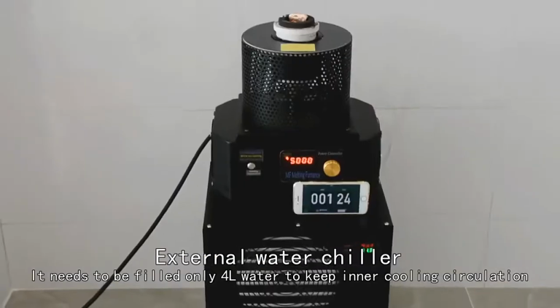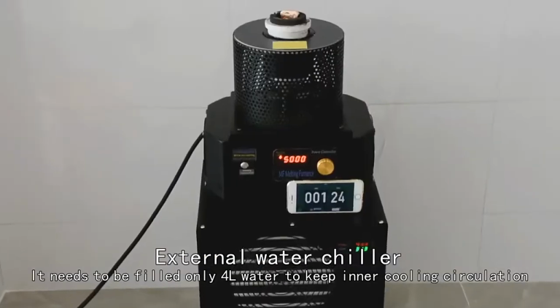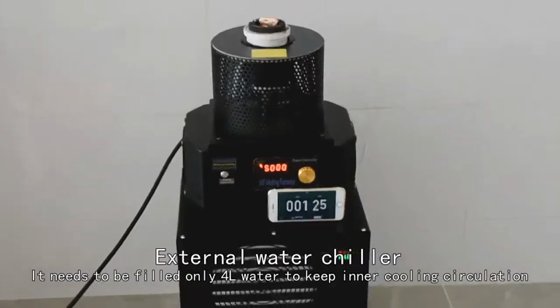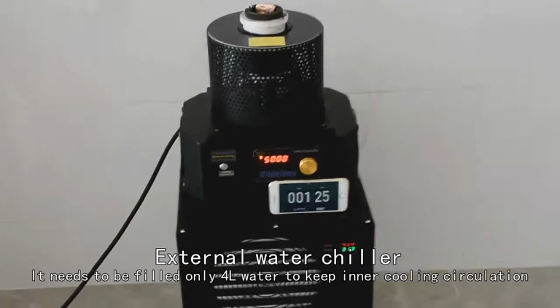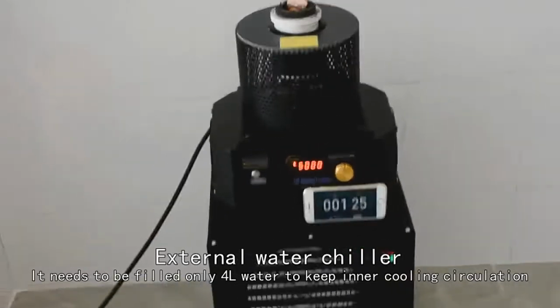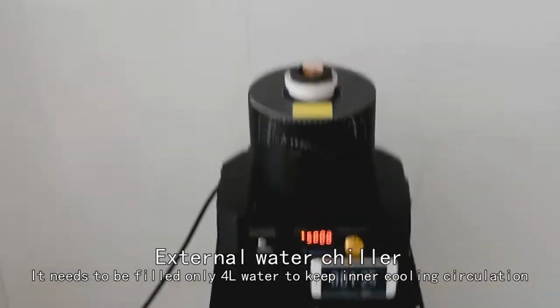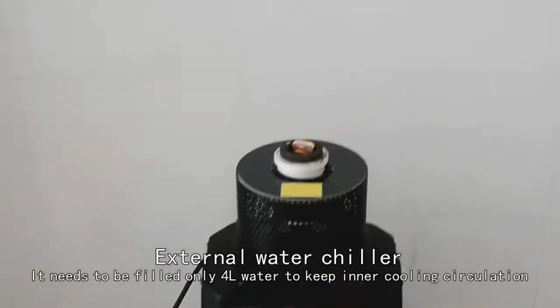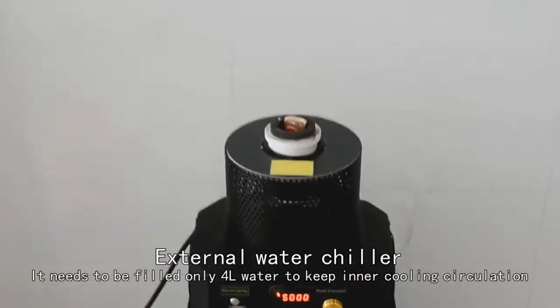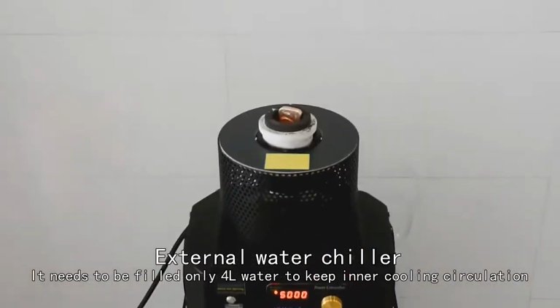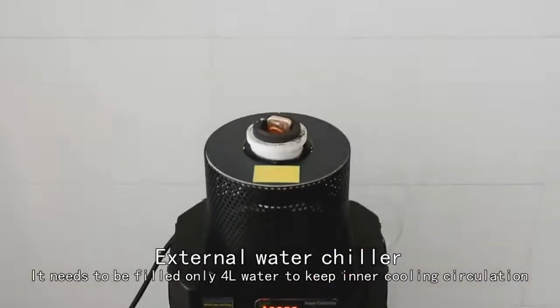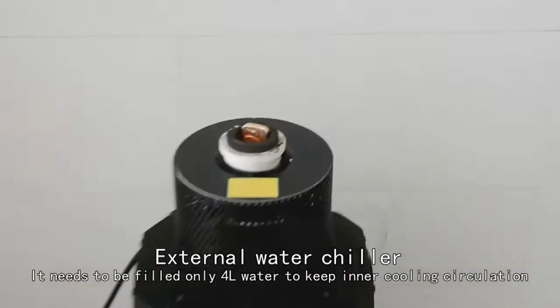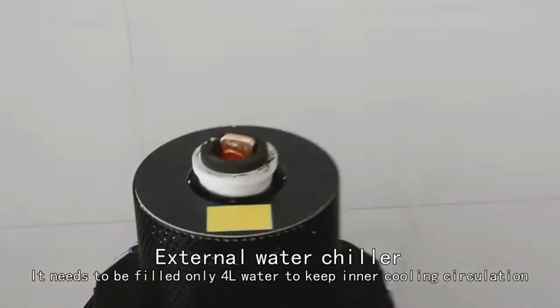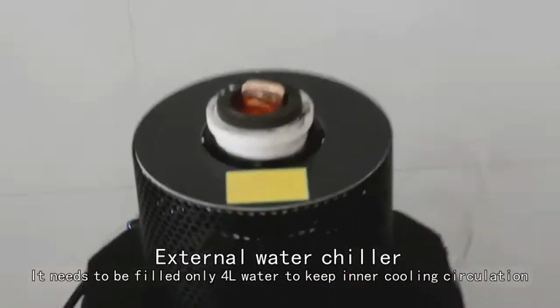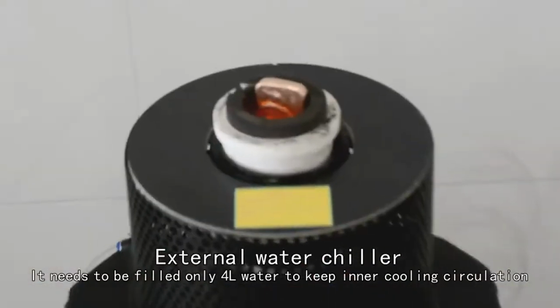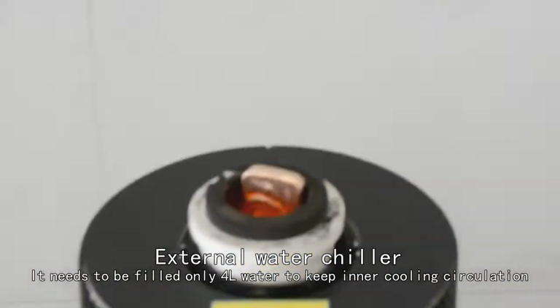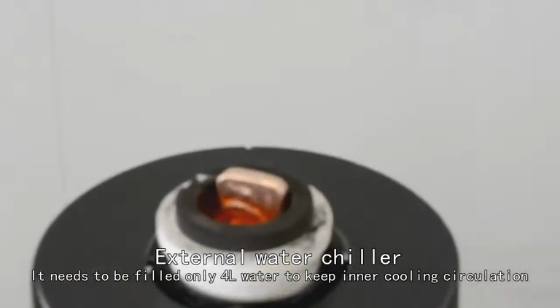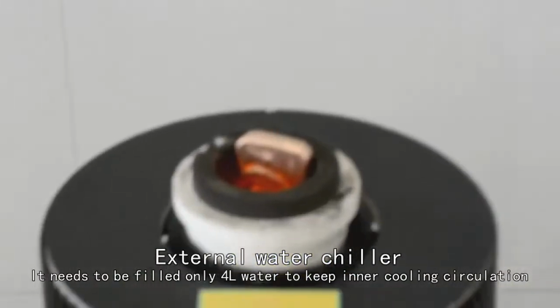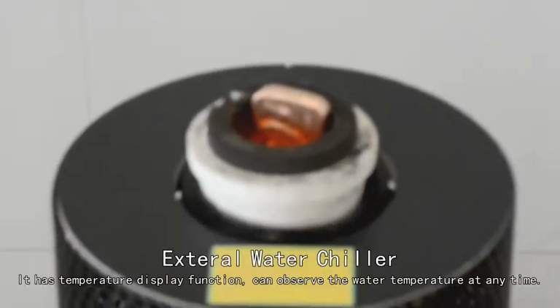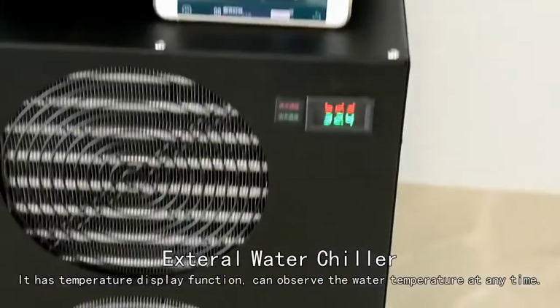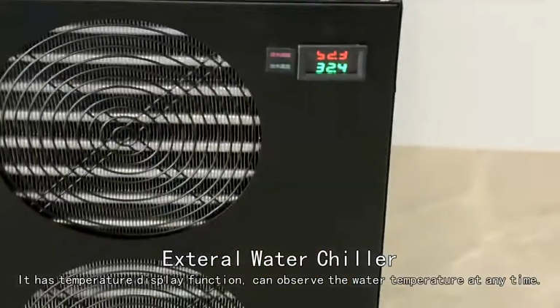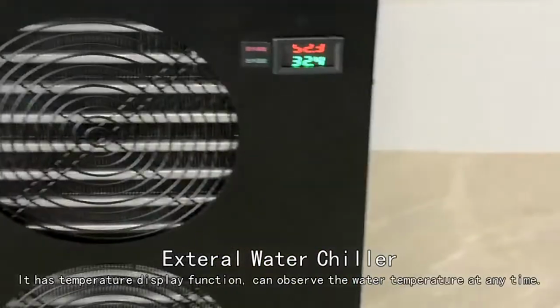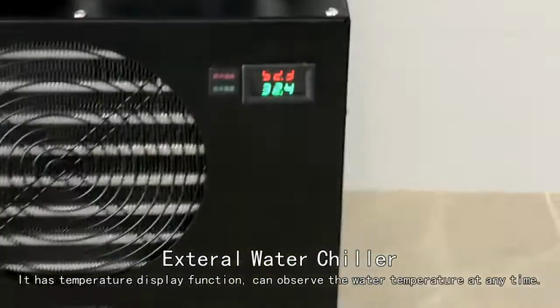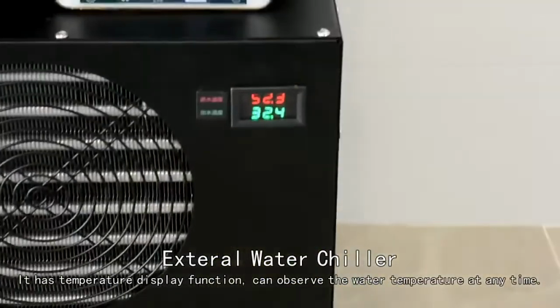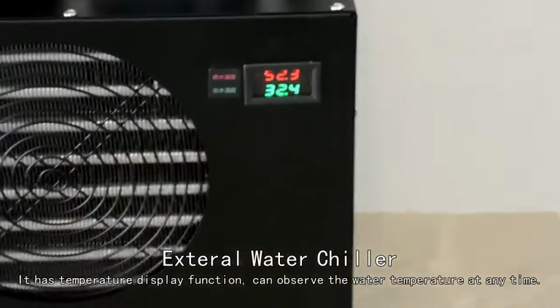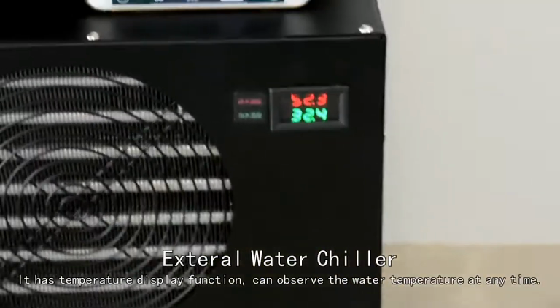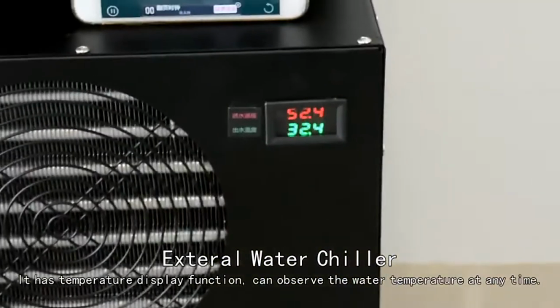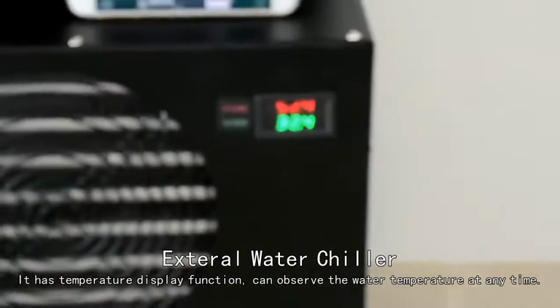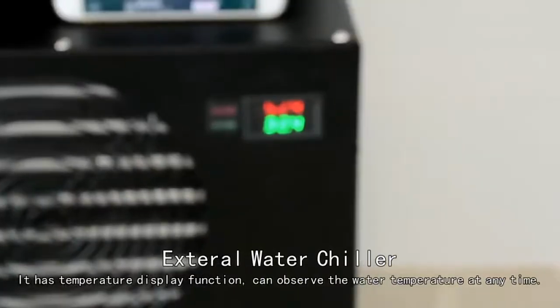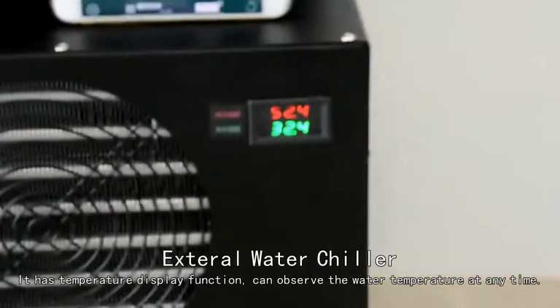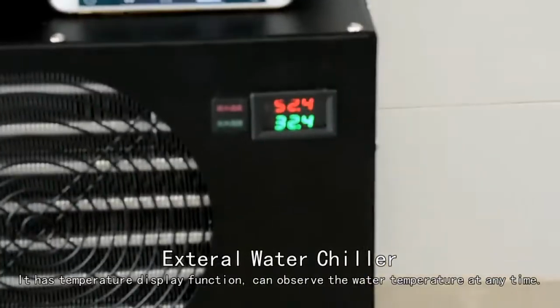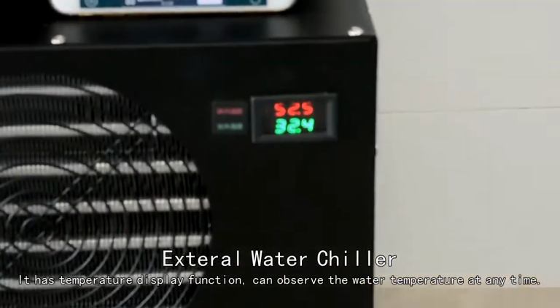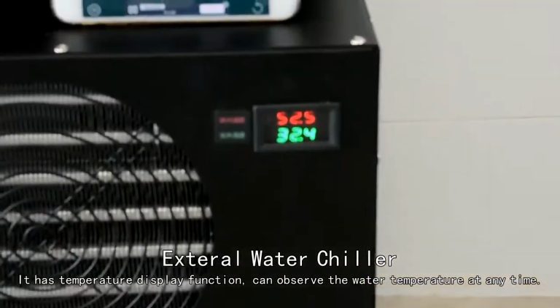Fill only 4 liters of water to keep the inner cooling circulation. The water temperature can be observed on the display.